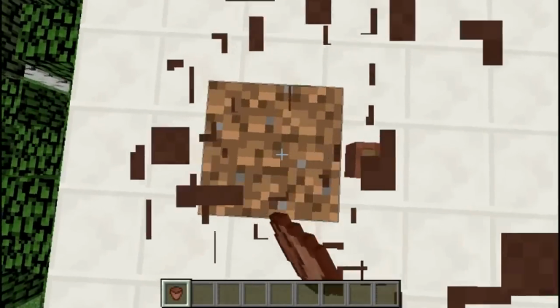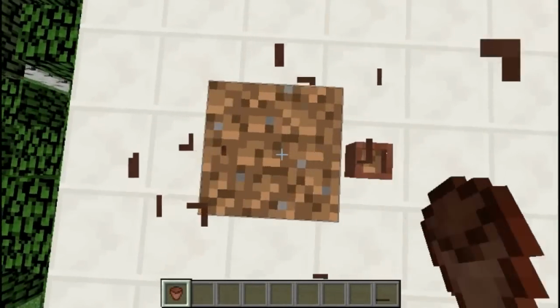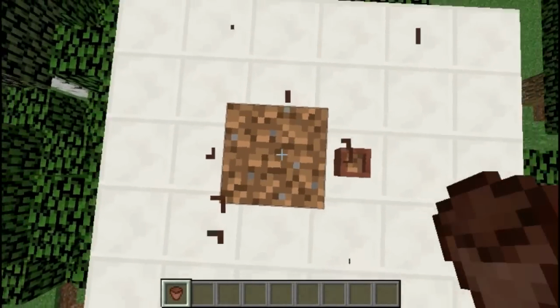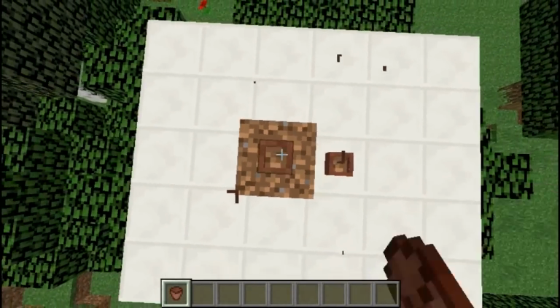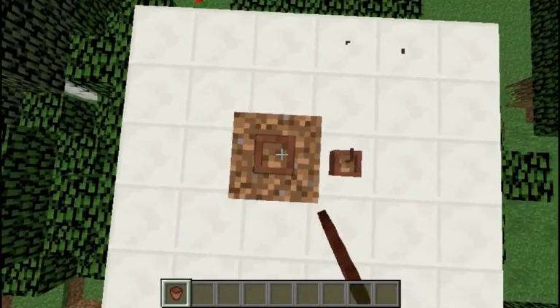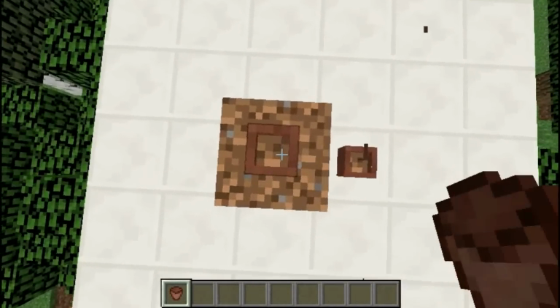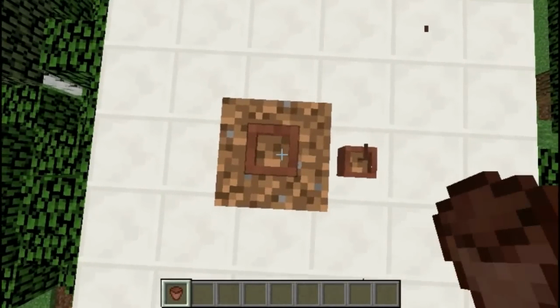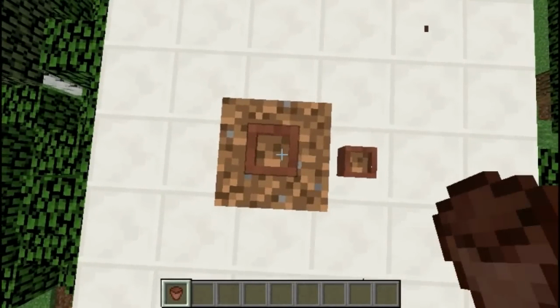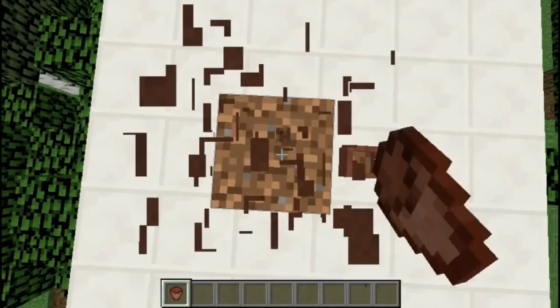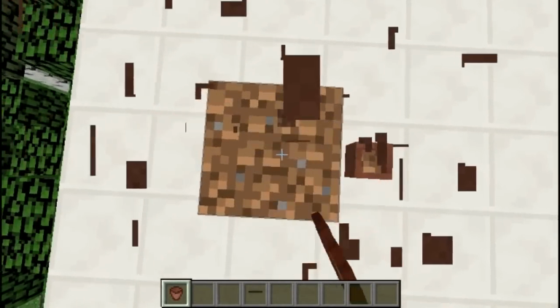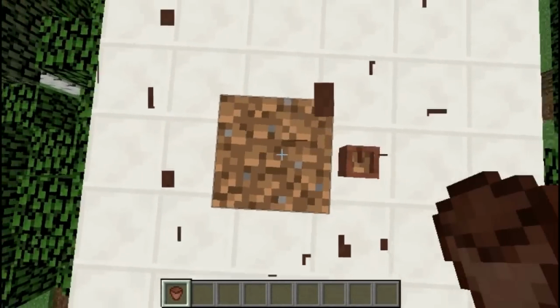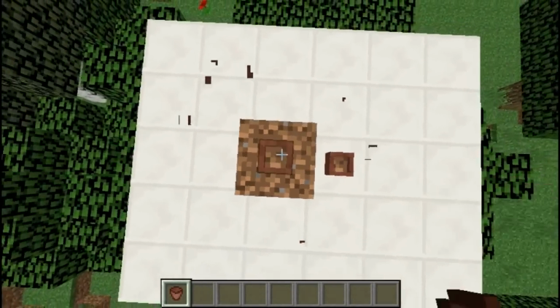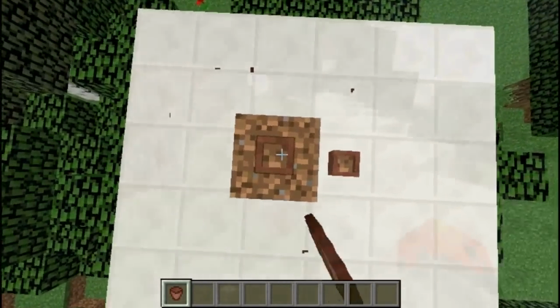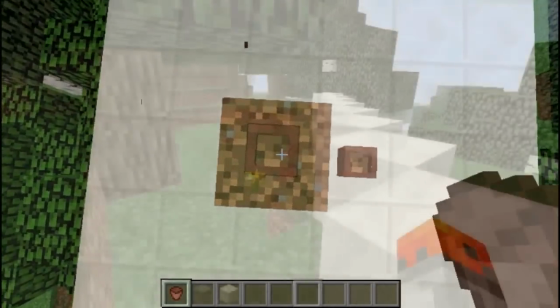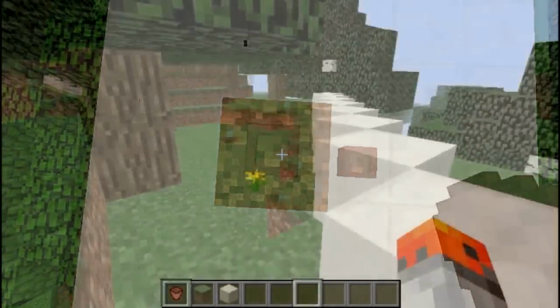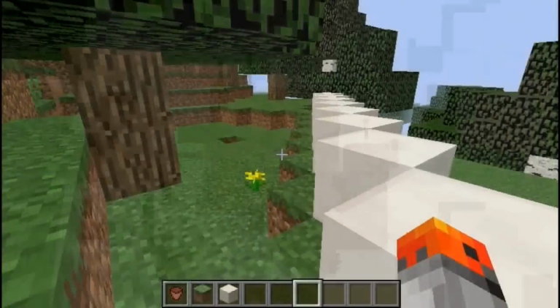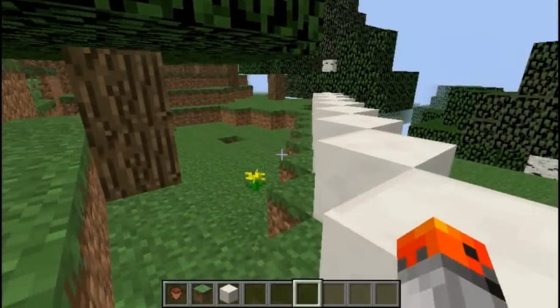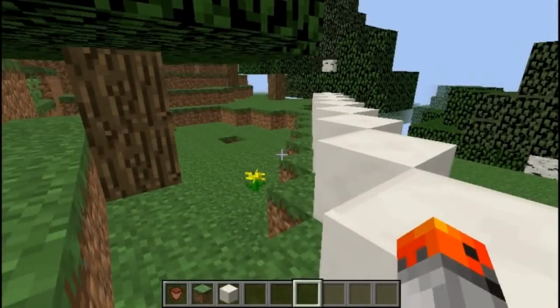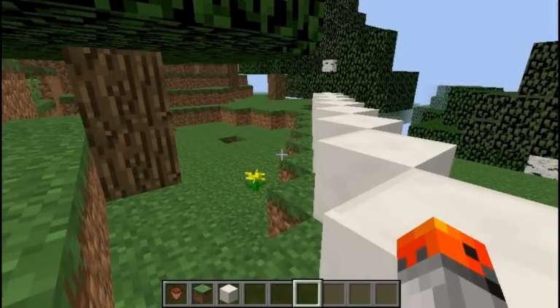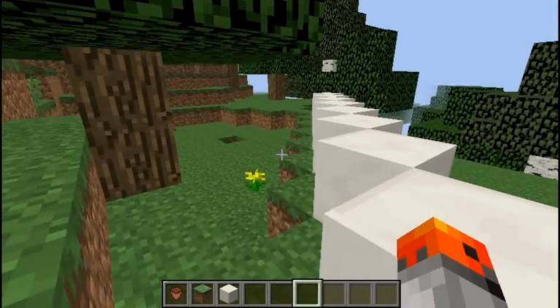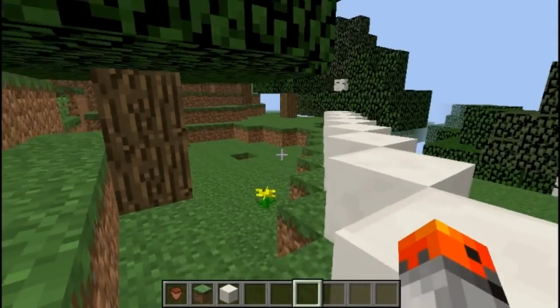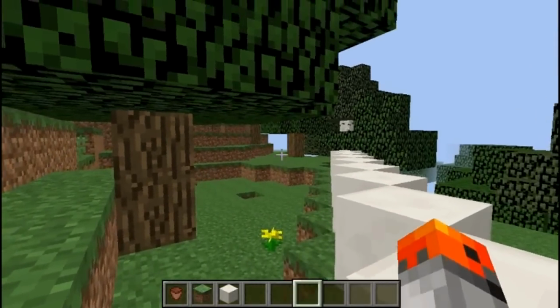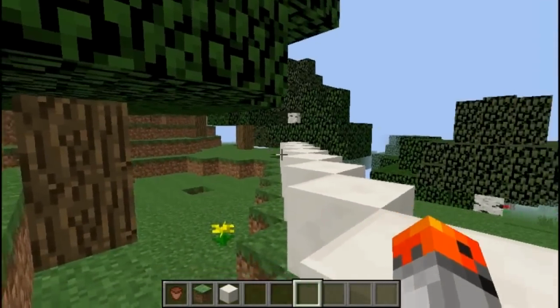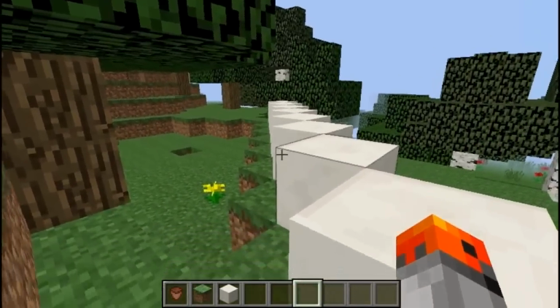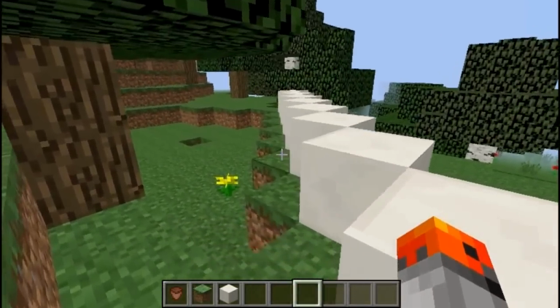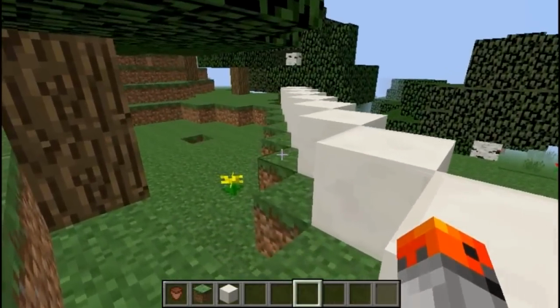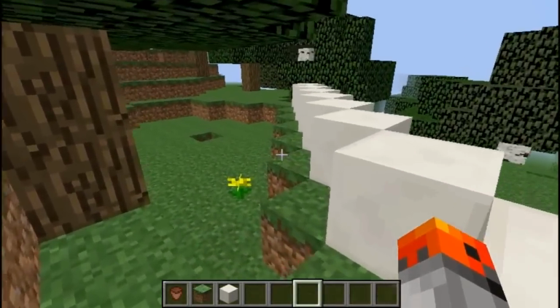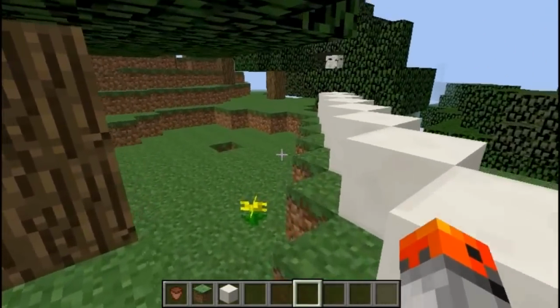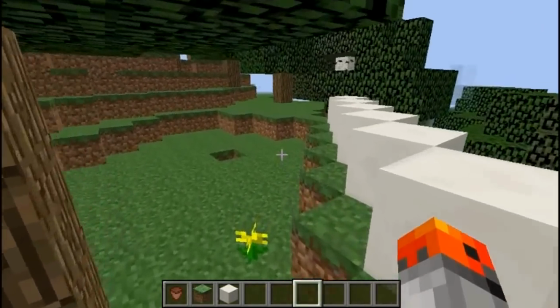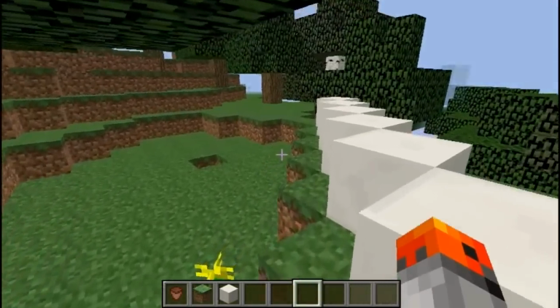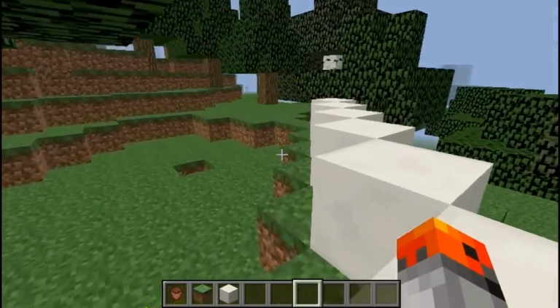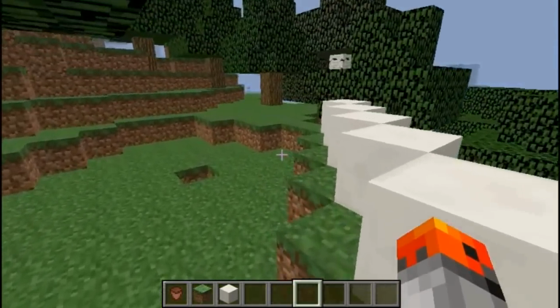As you can see right here, you can walk diagonally over gaps without falling.